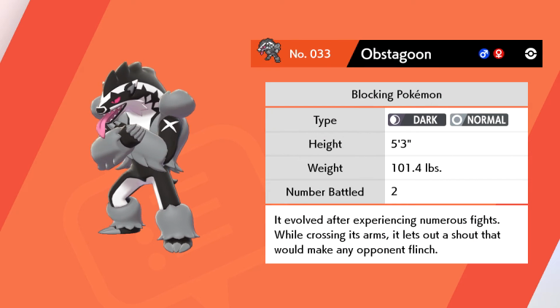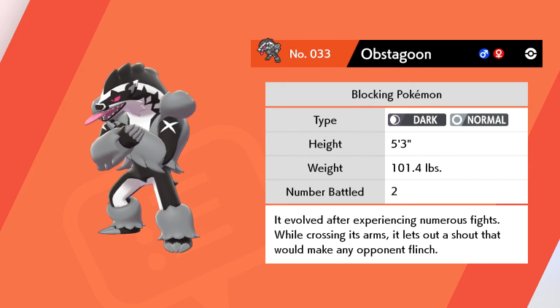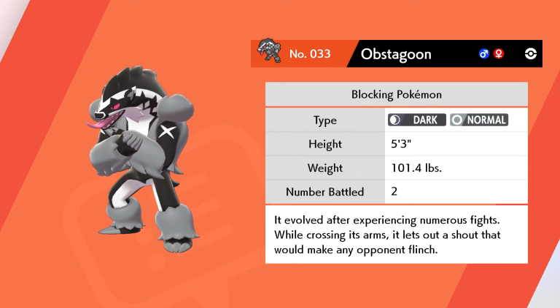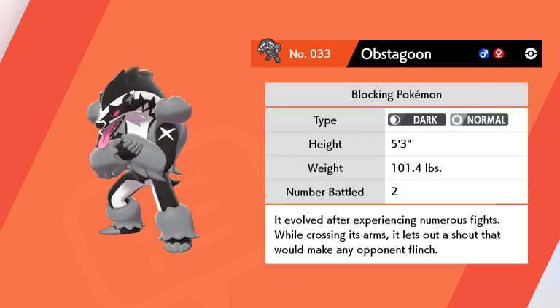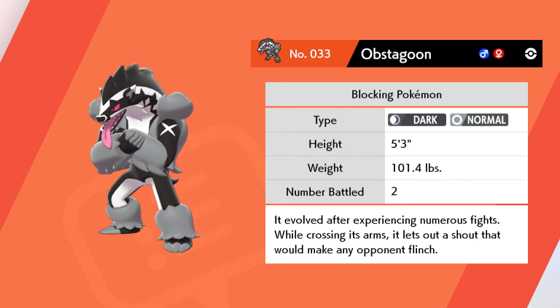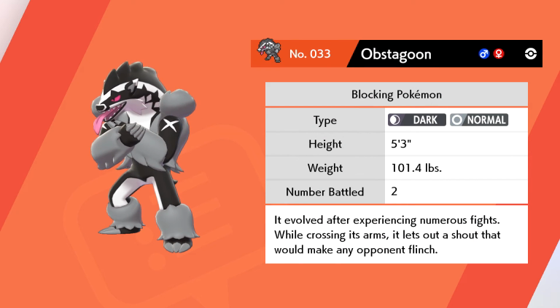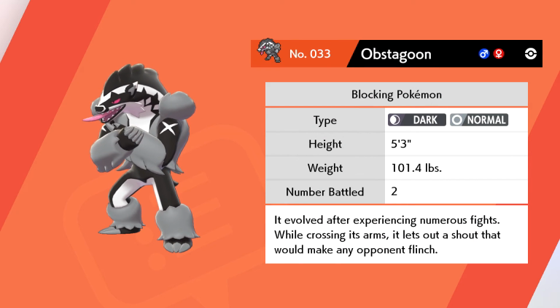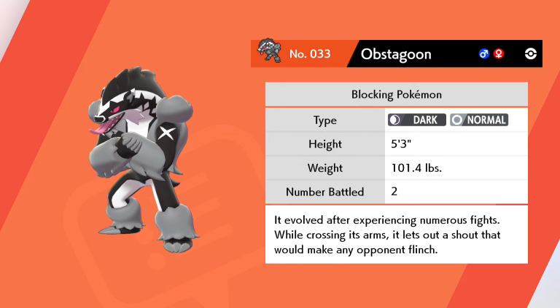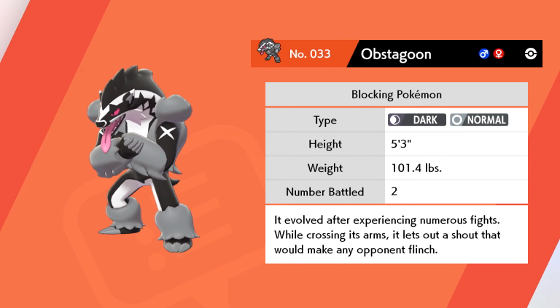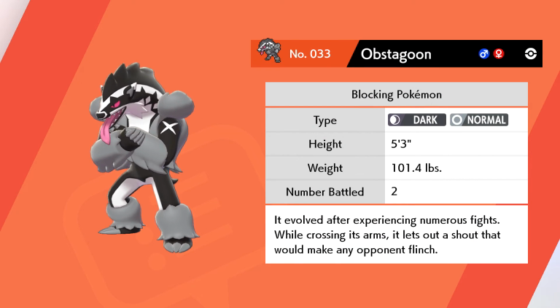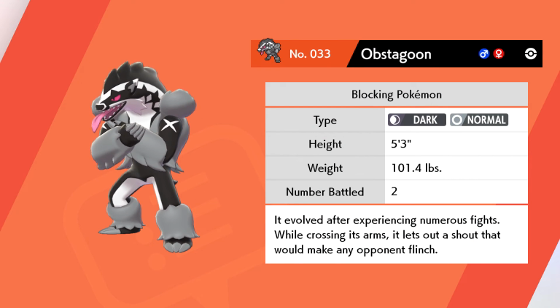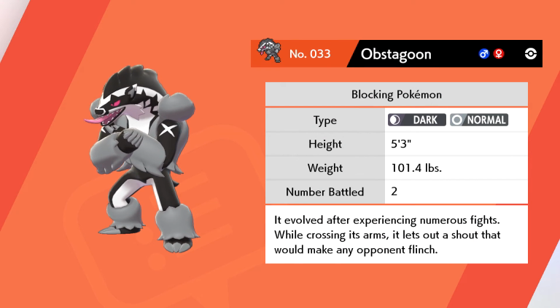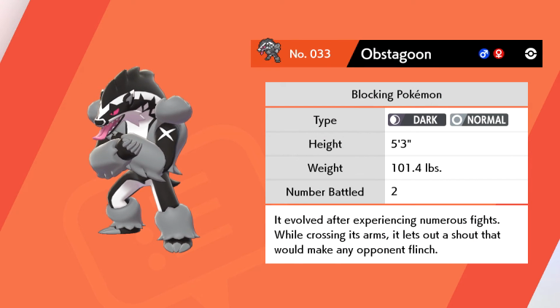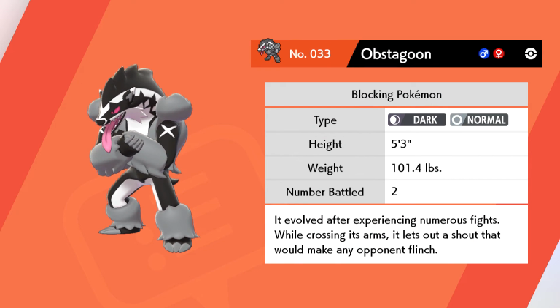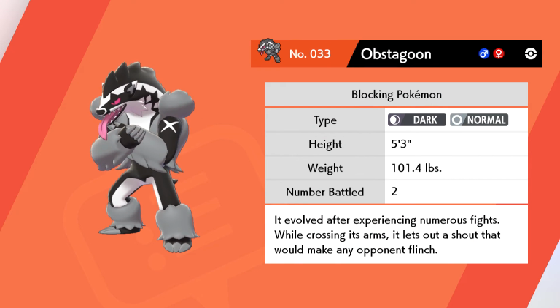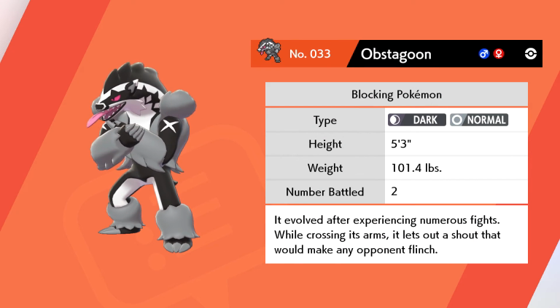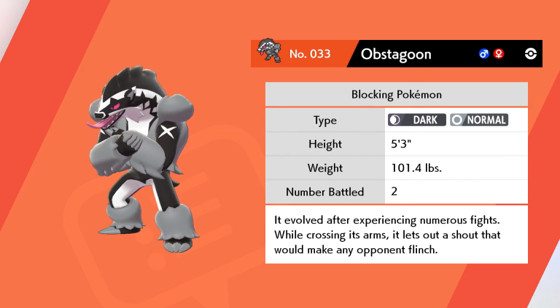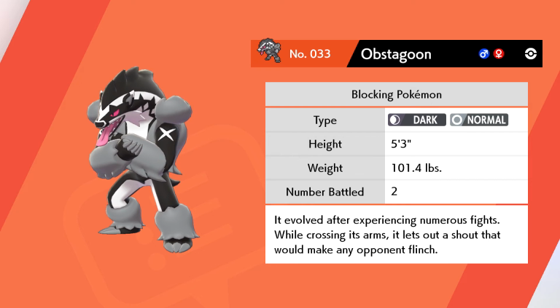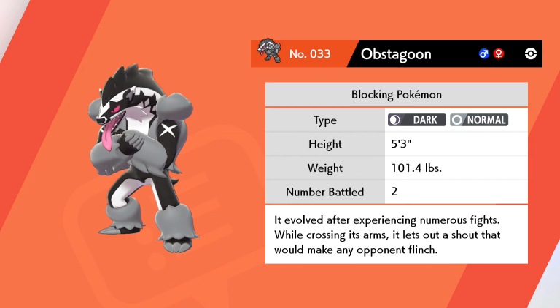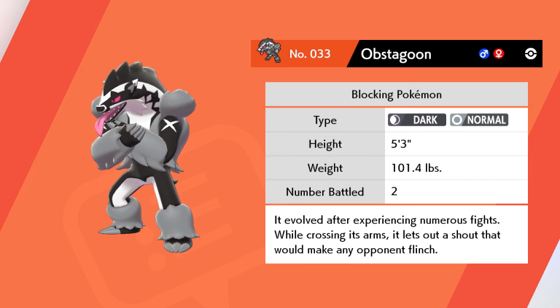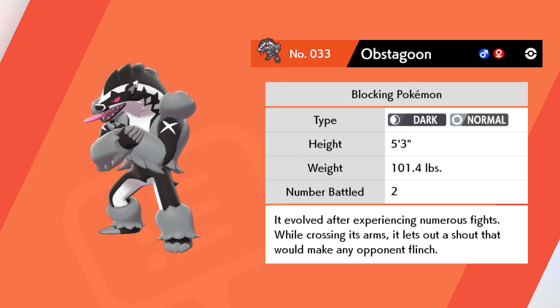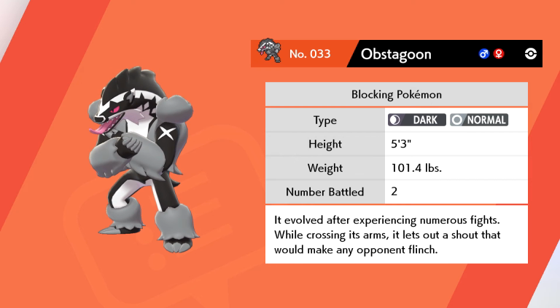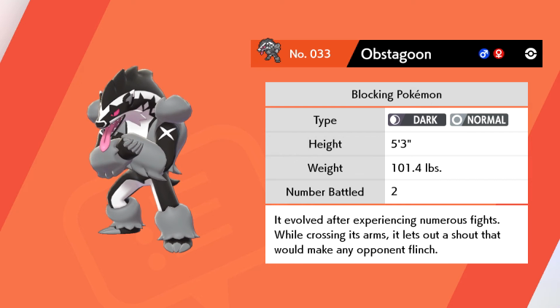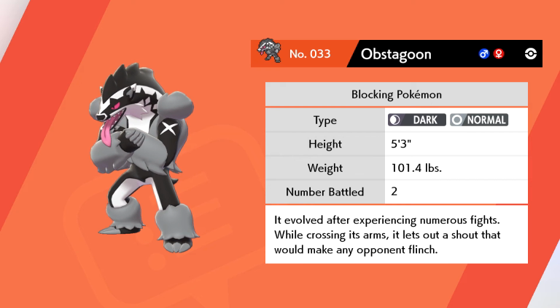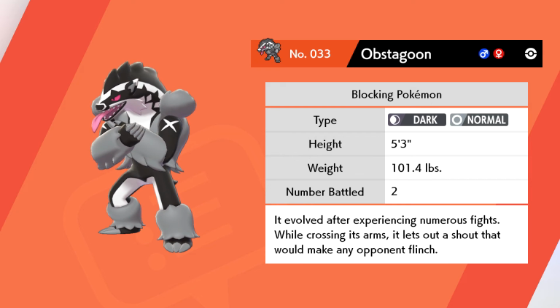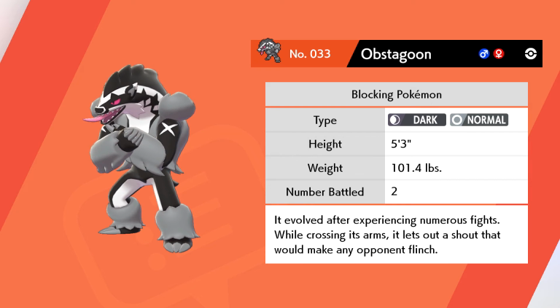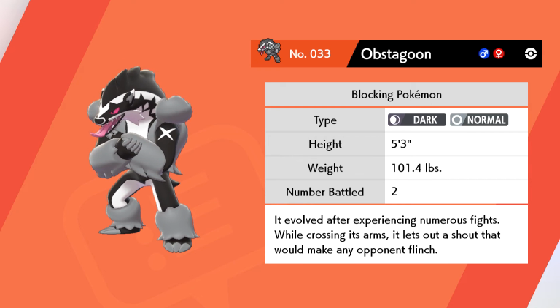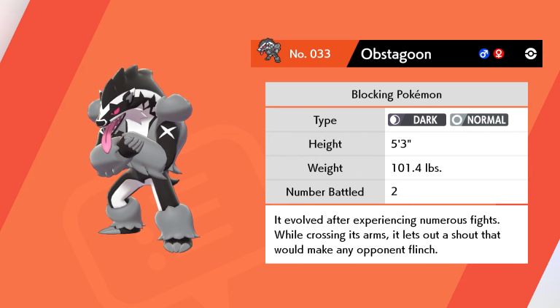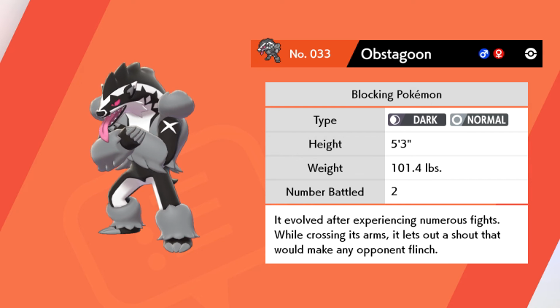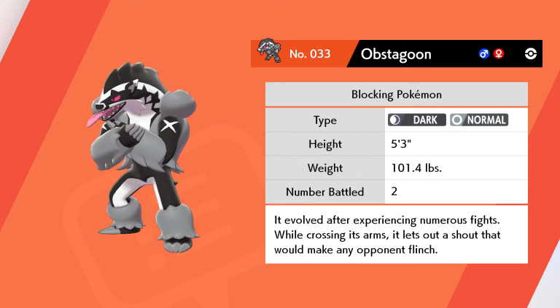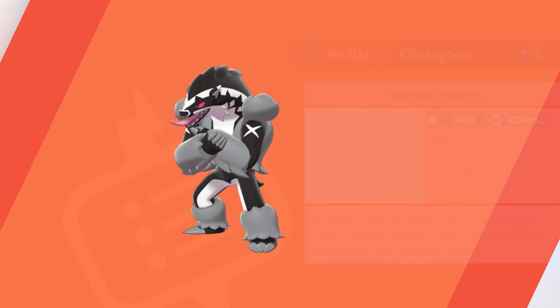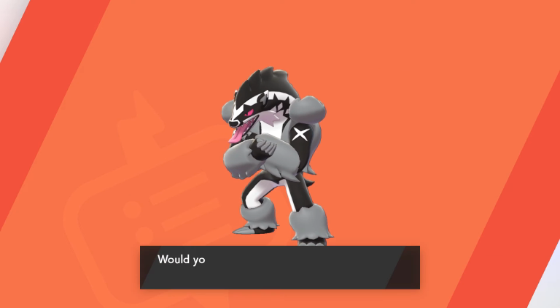Obstagoon evolves after experiencing numerous fights. While crossing its arms, it lets out a shout that would make any opponent flinch.